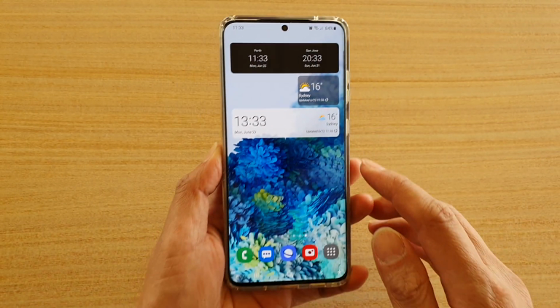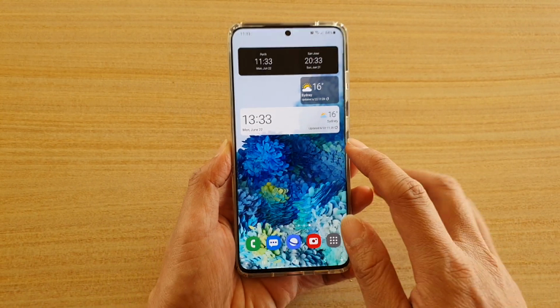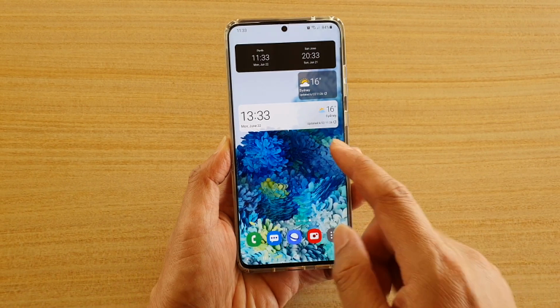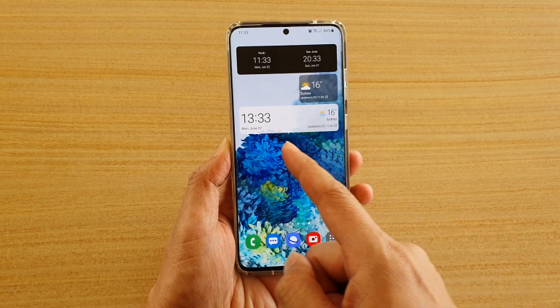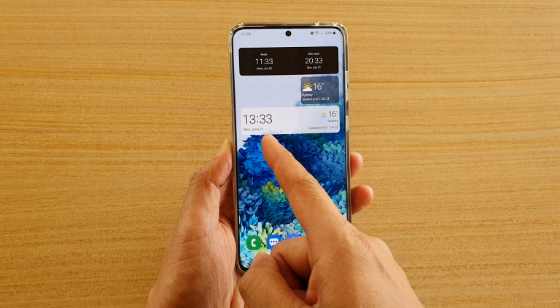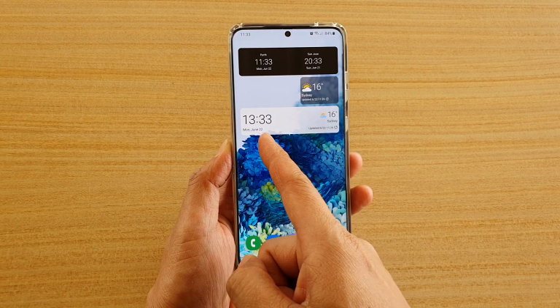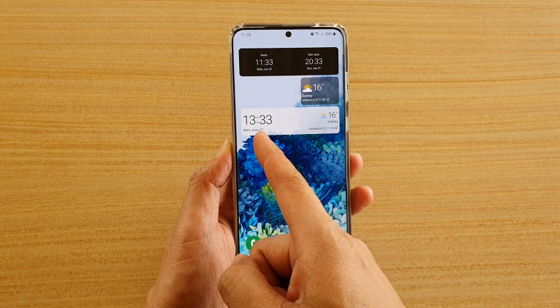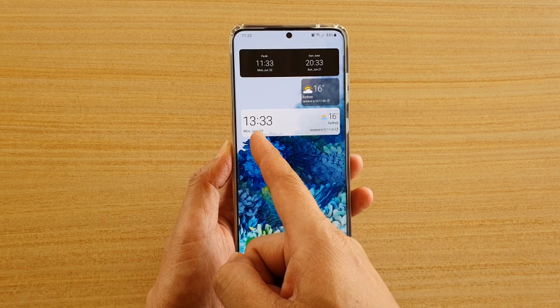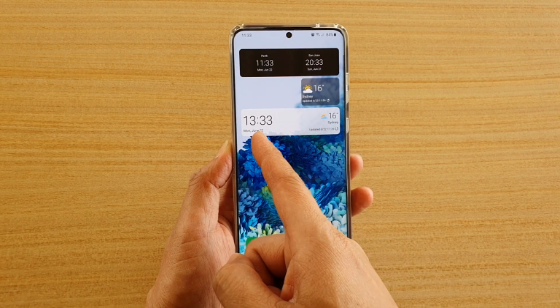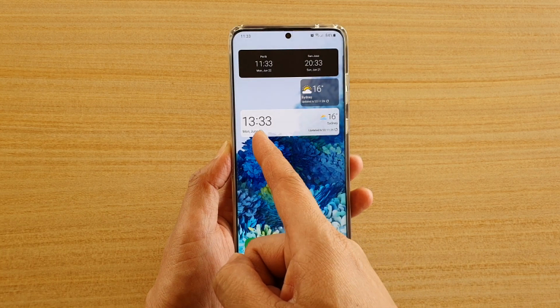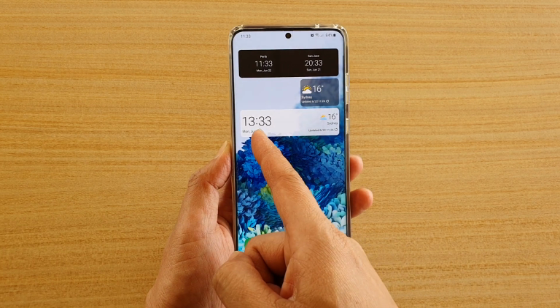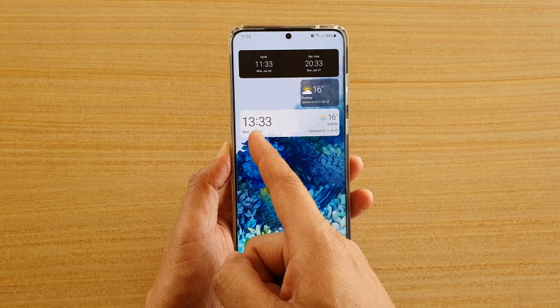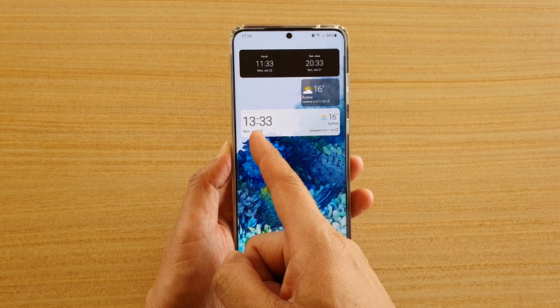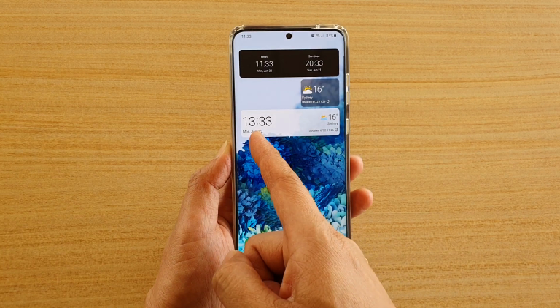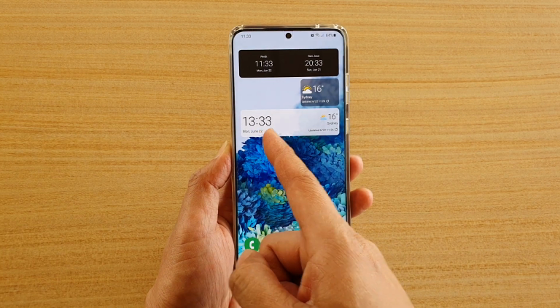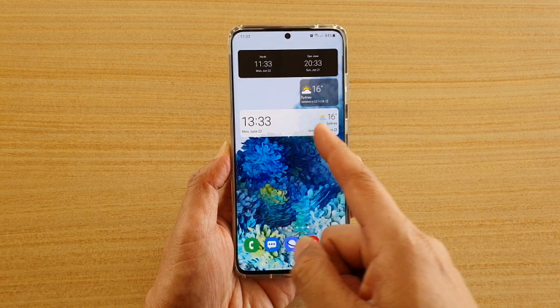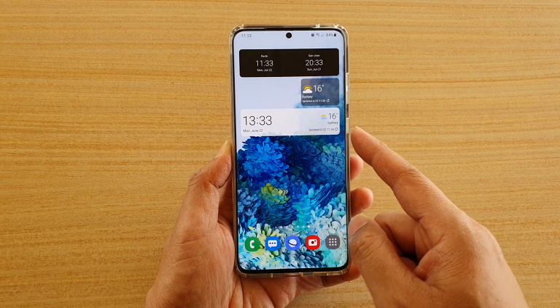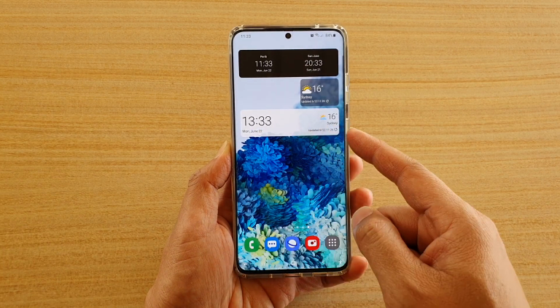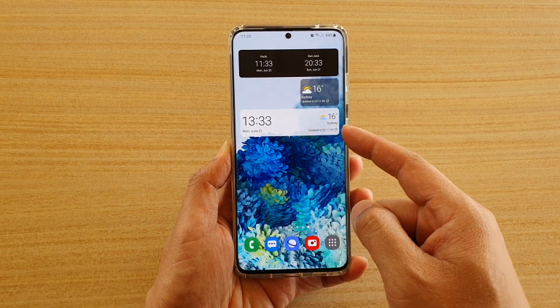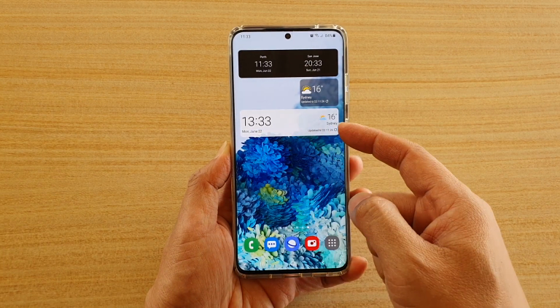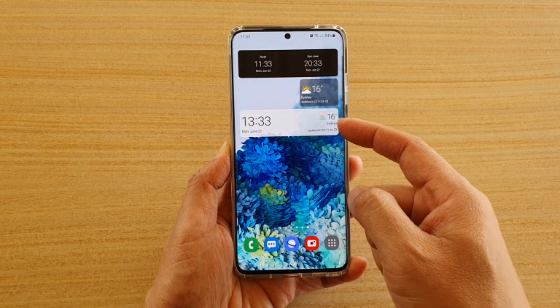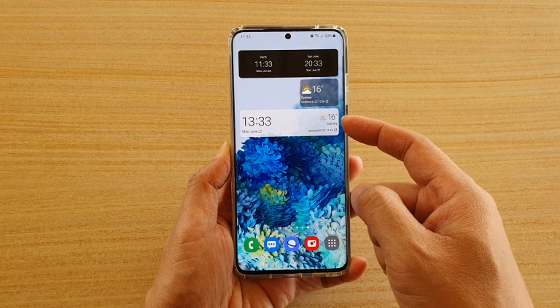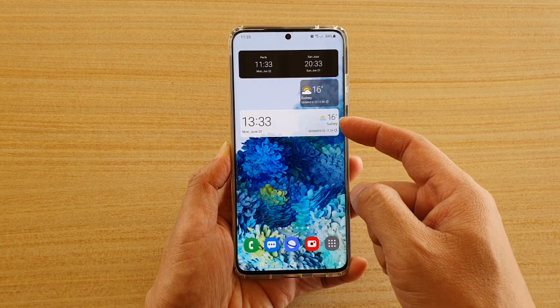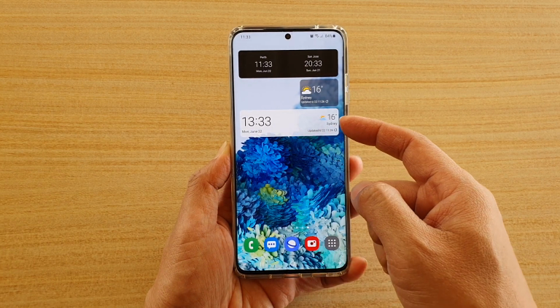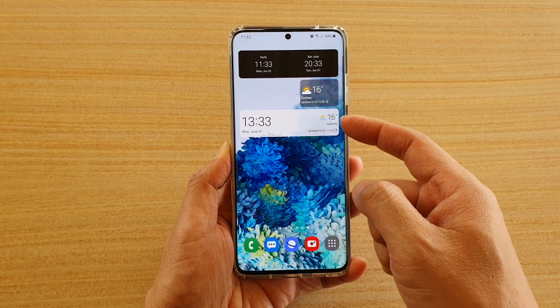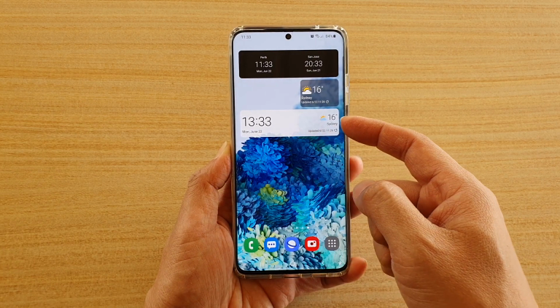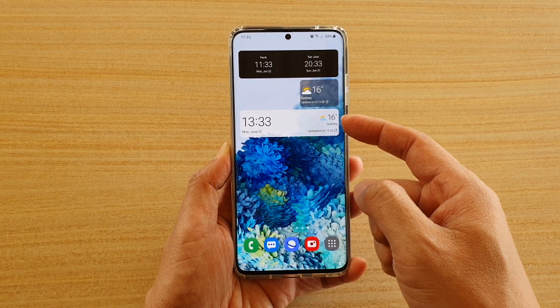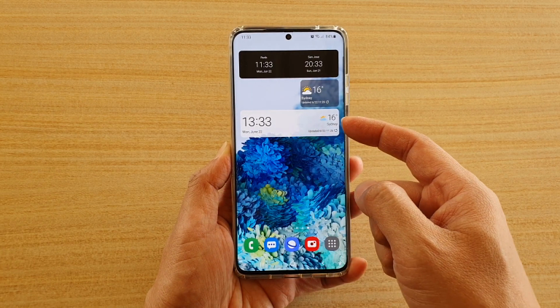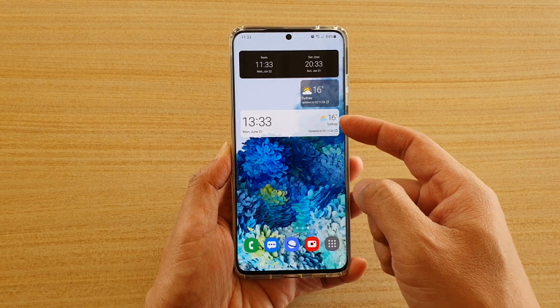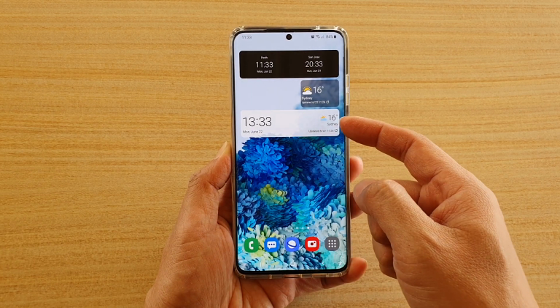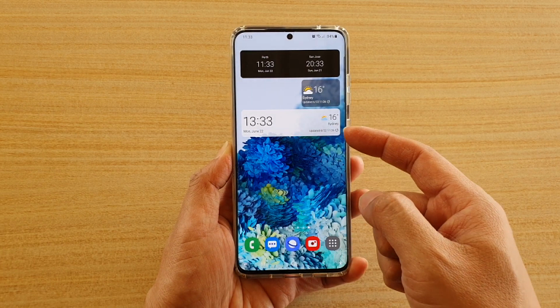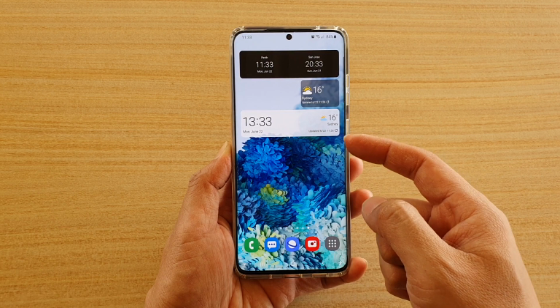And this one here has a clock on the left-hand side, and you've got the weather information on the right-hand side.